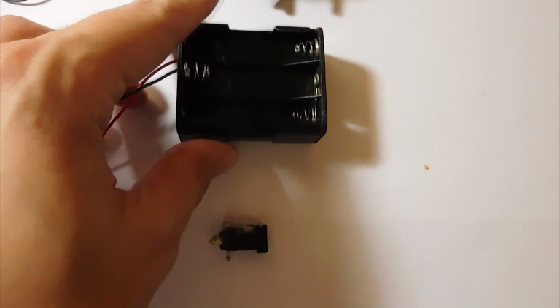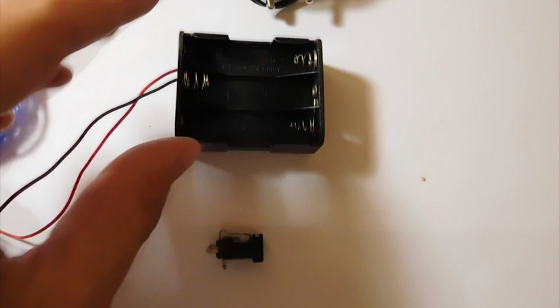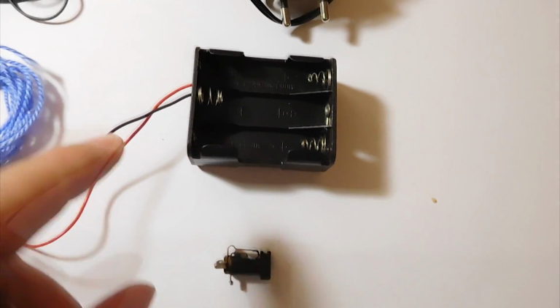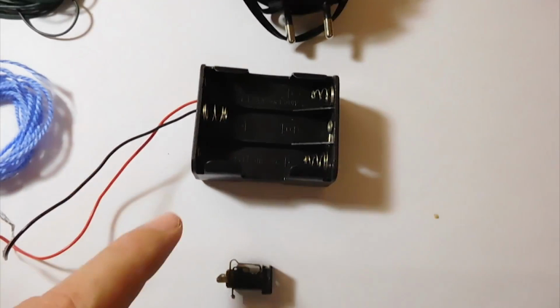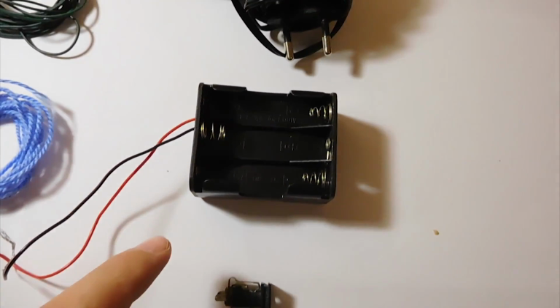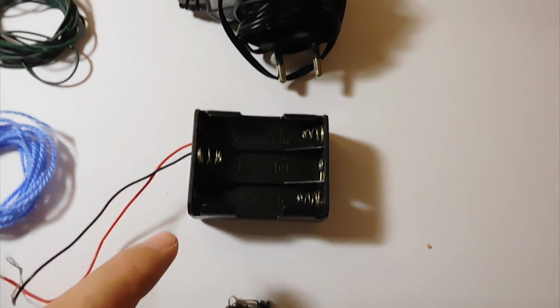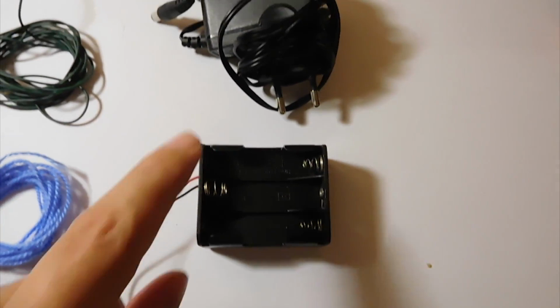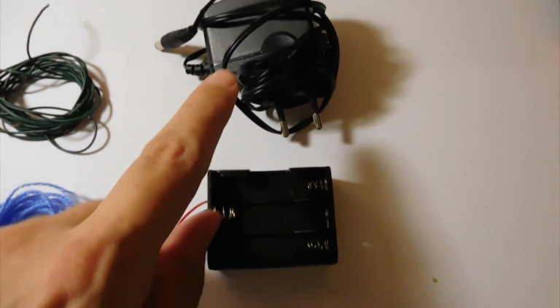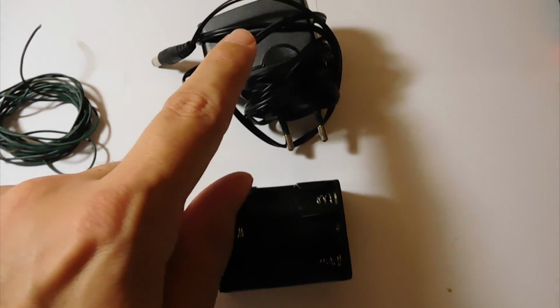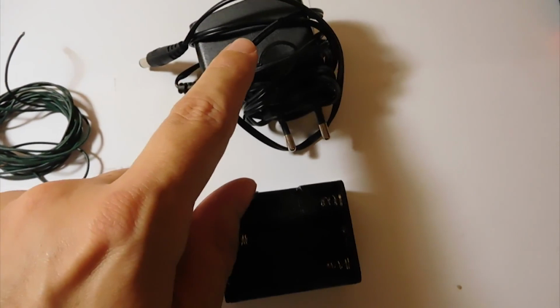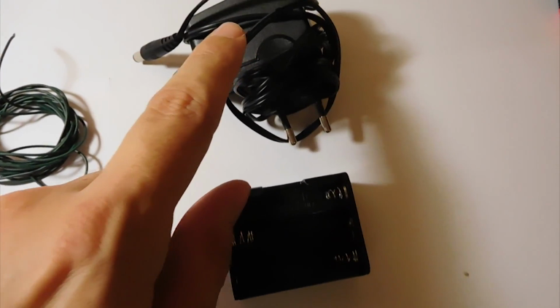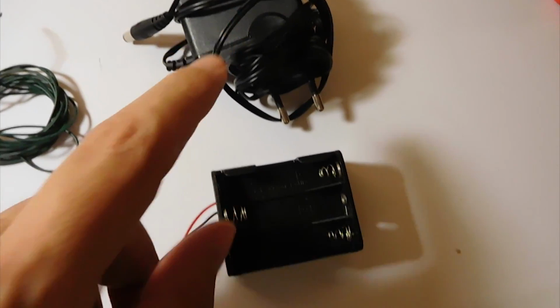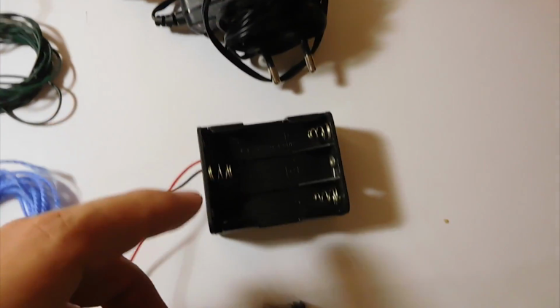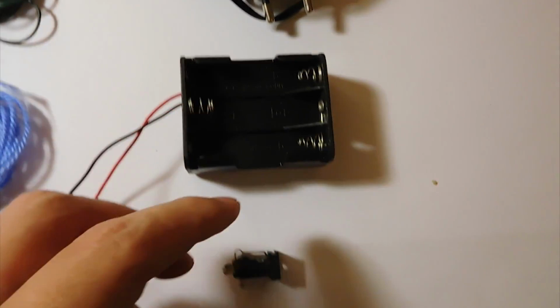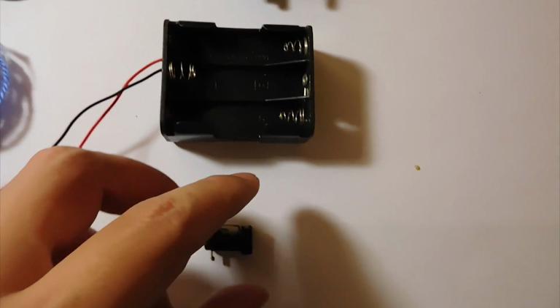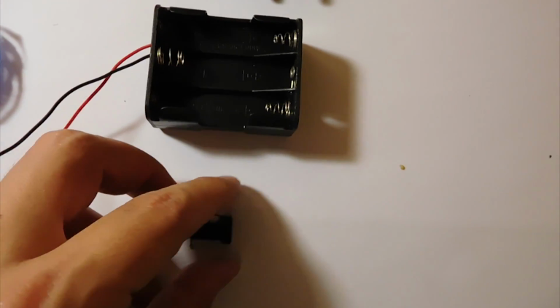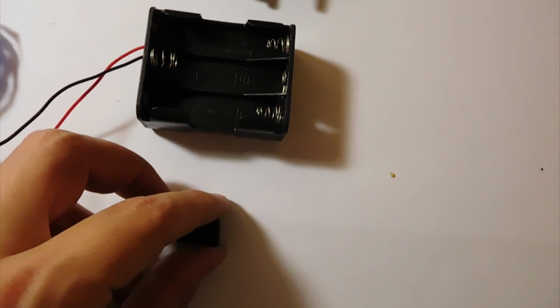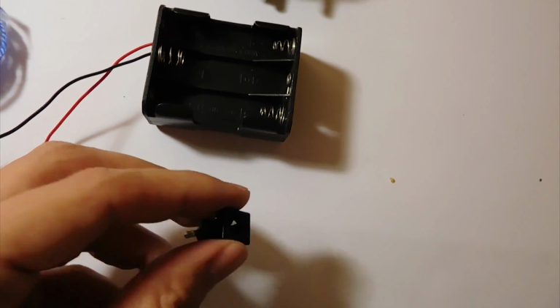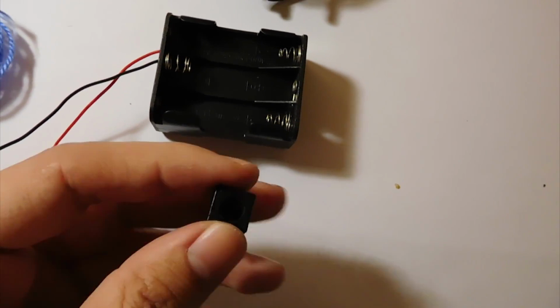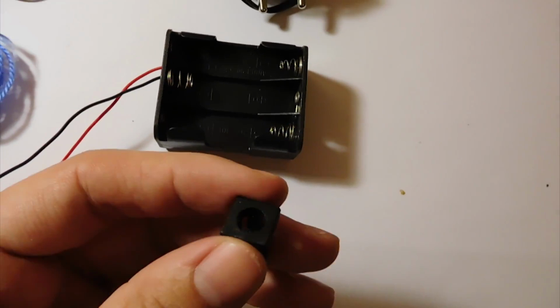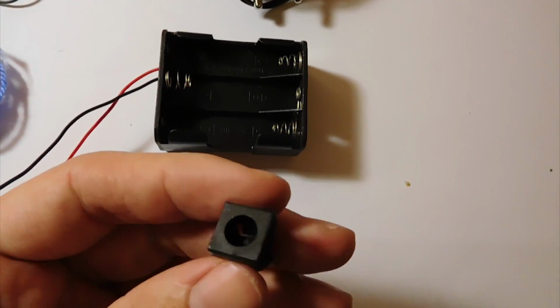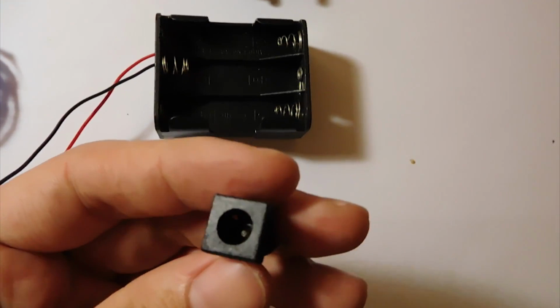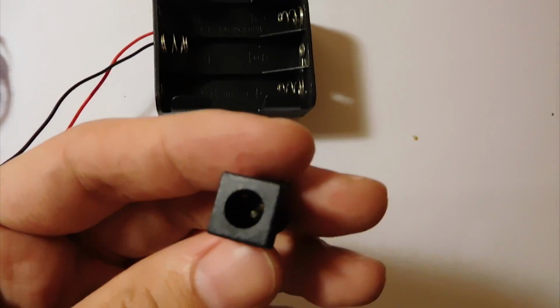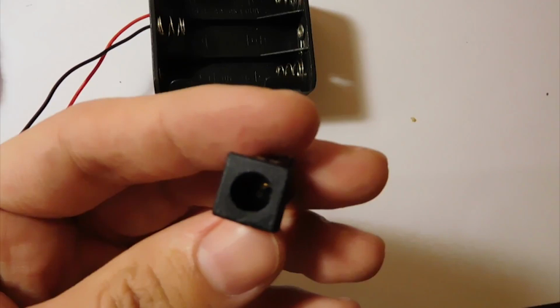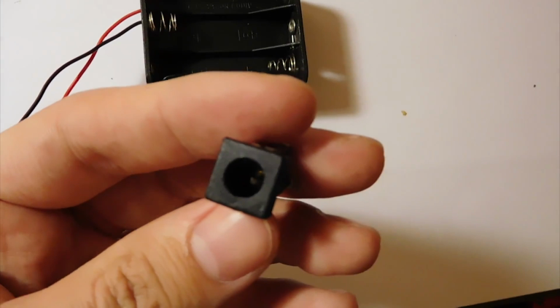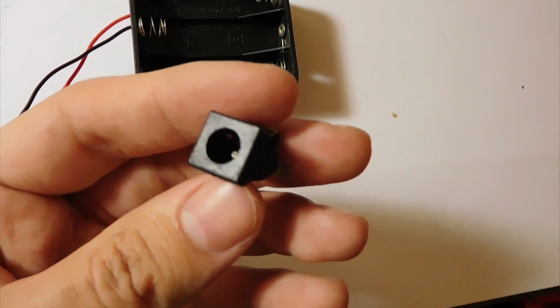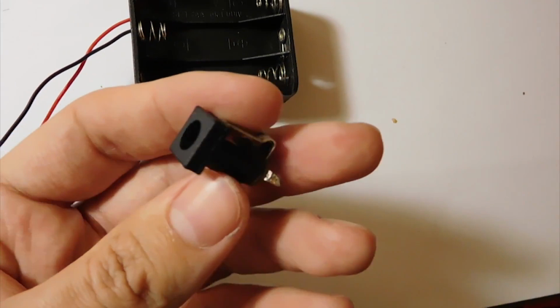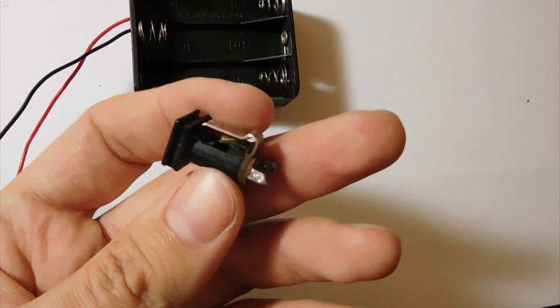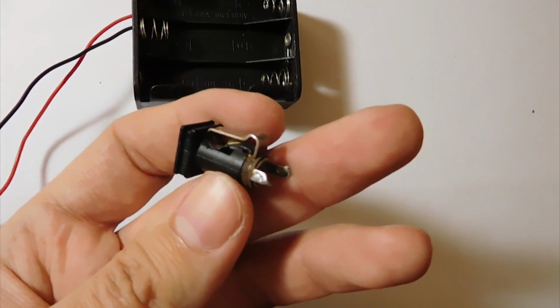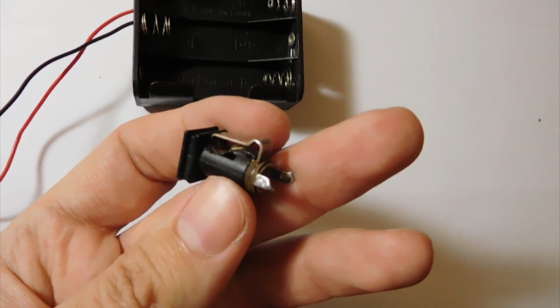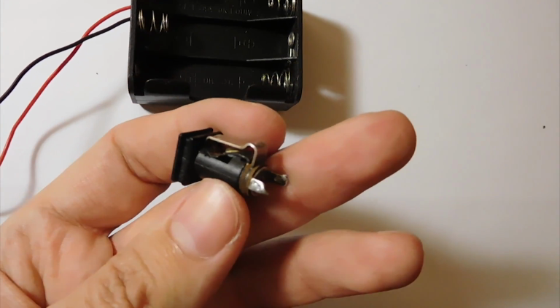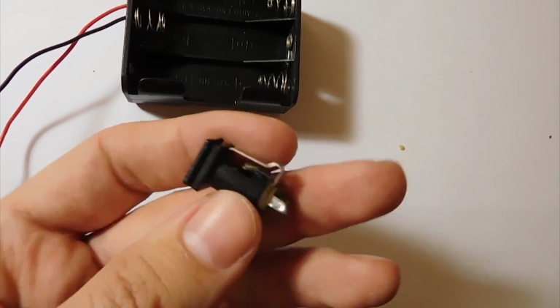If you're going to use a power supply, you'll need a socket to connect the power plug from the power supply.